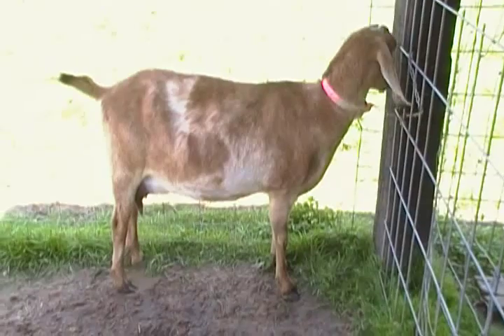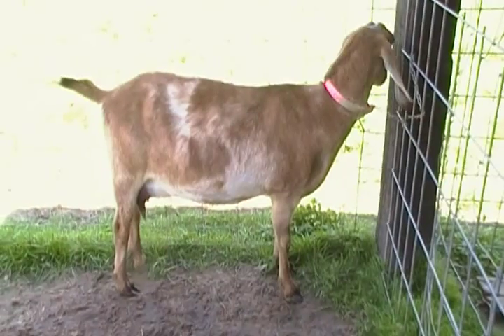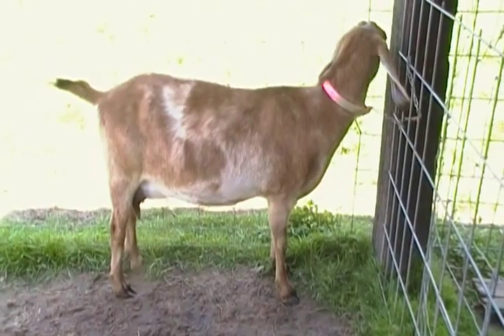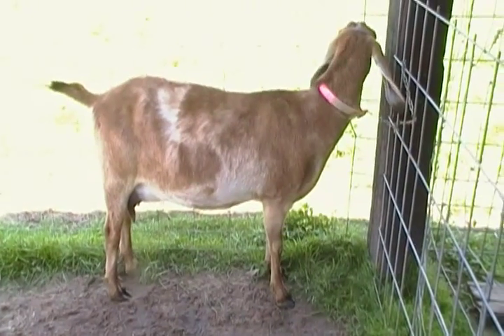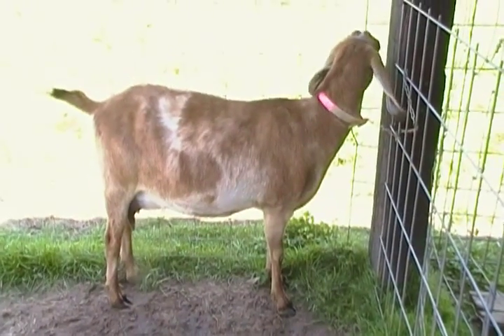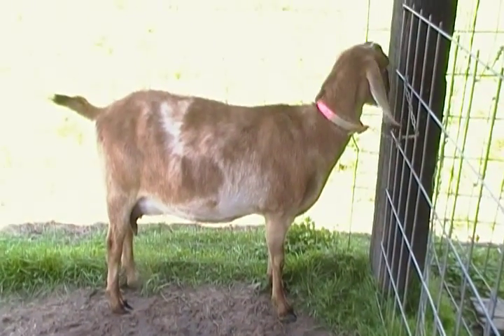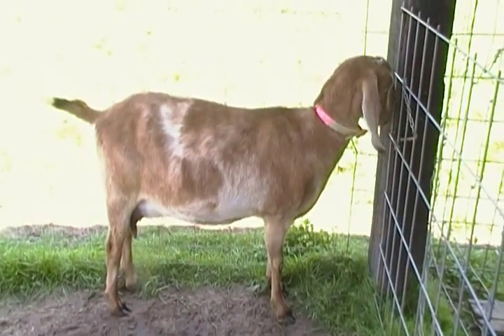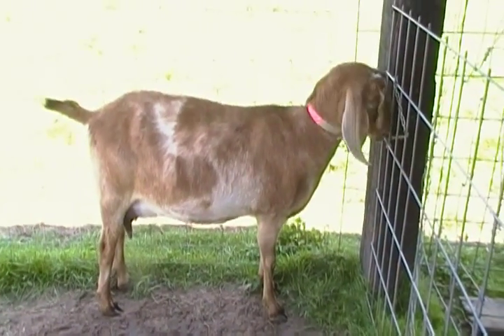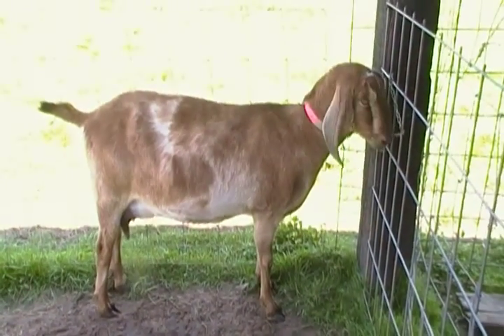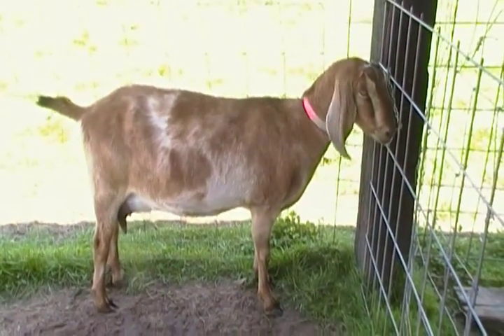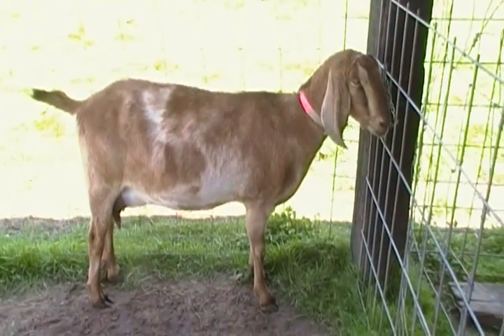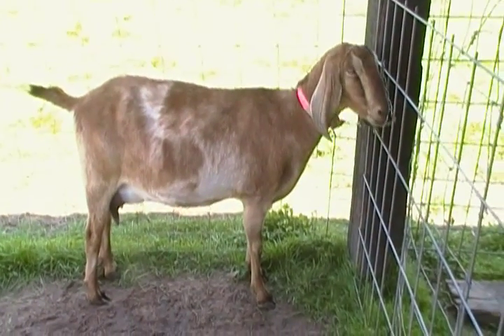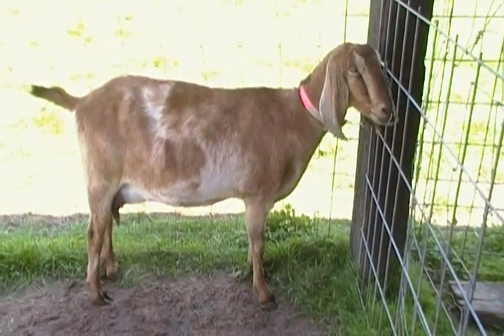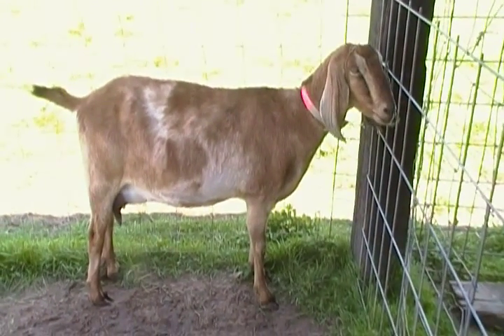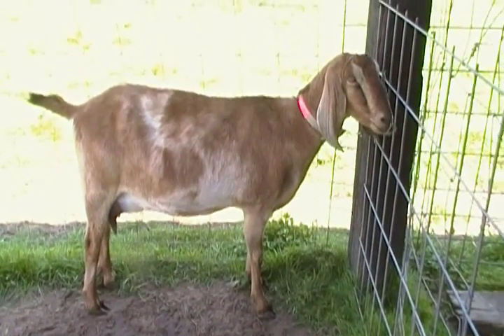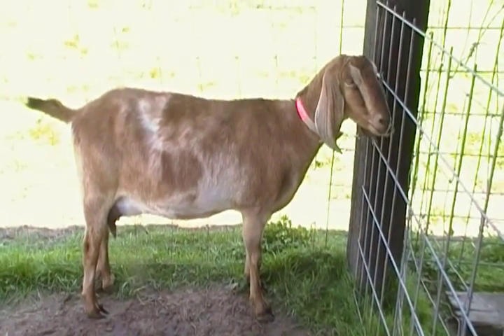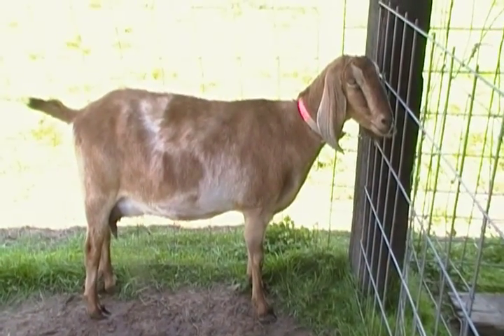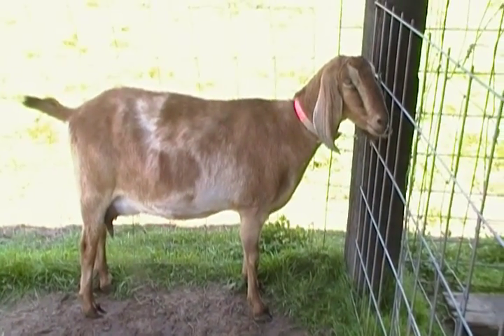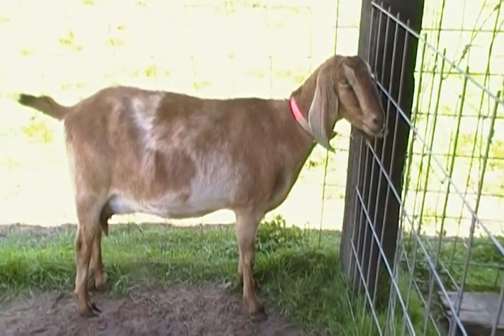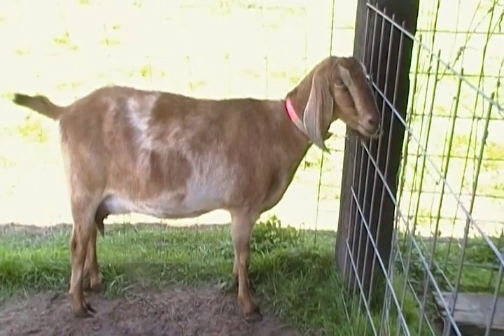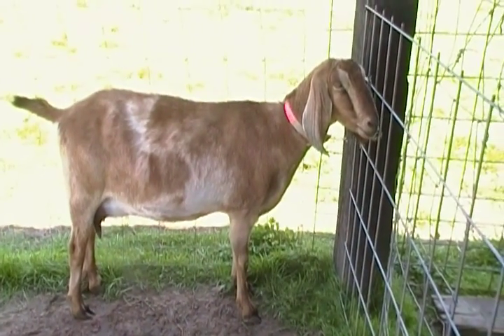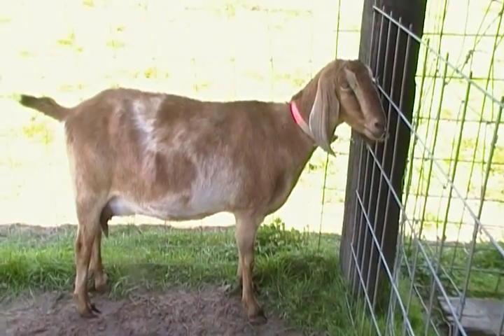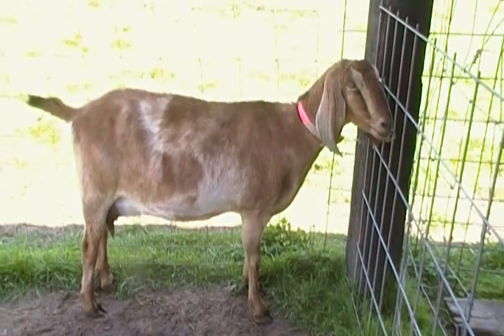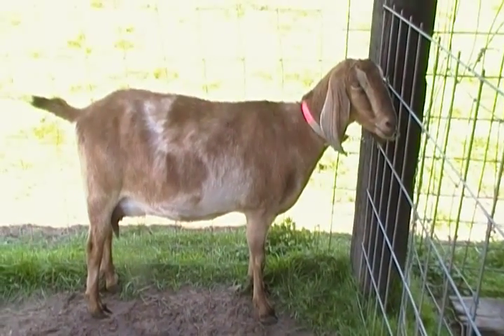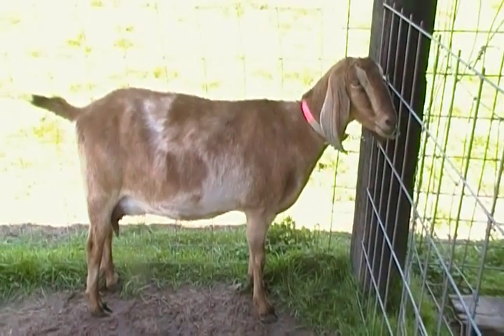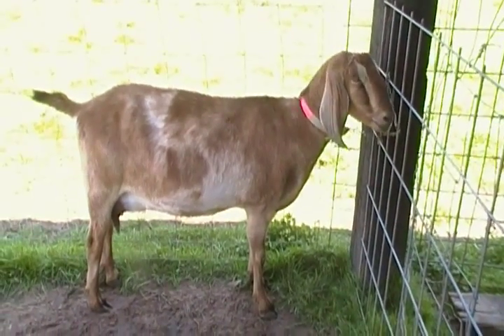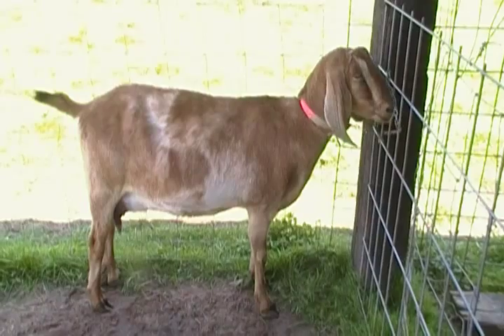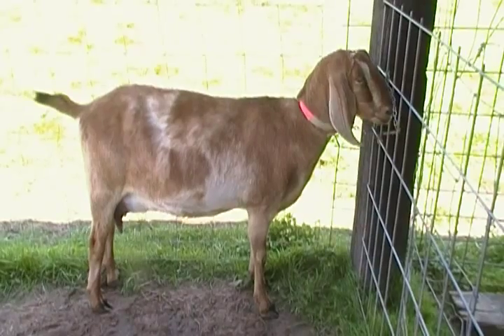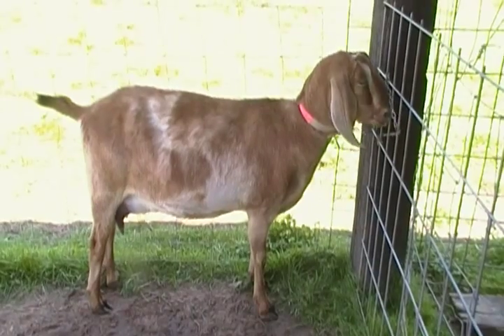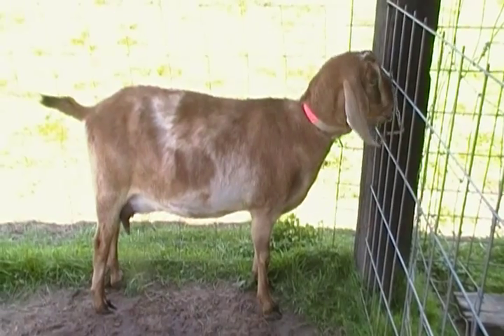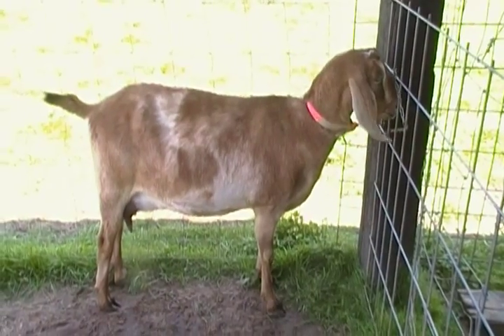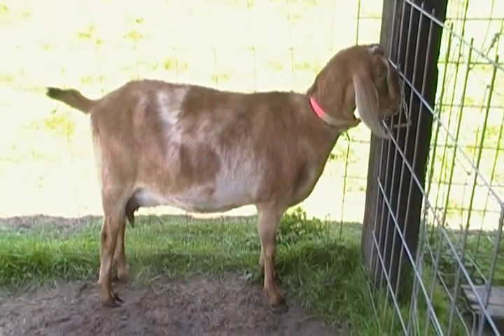This is Abby and Rena and we're going to show you the basic body parts of the Nubian doe.